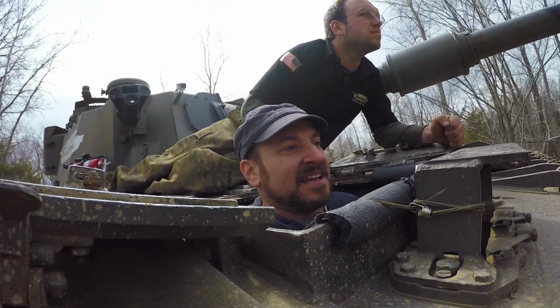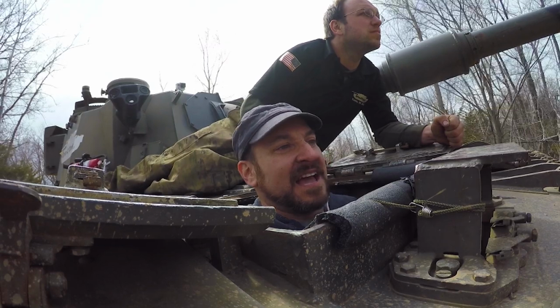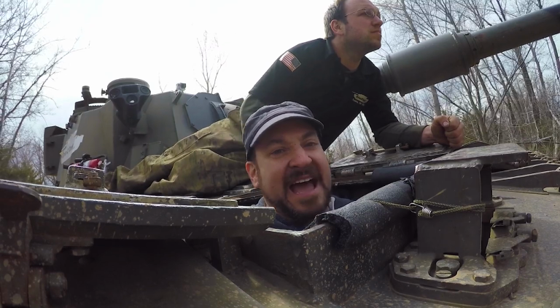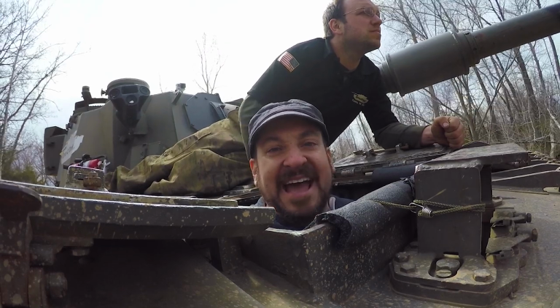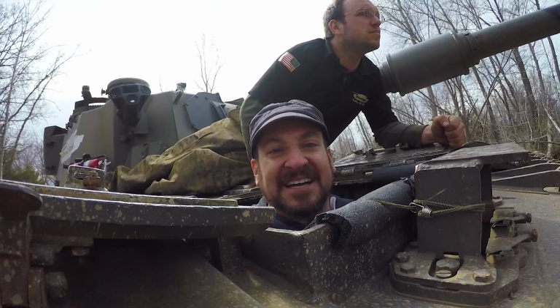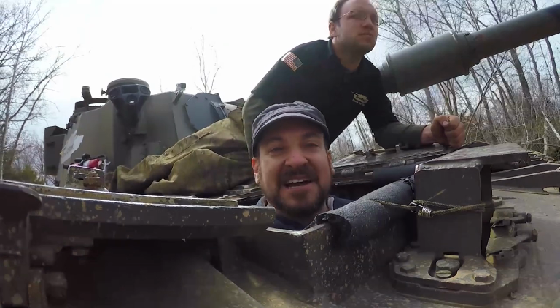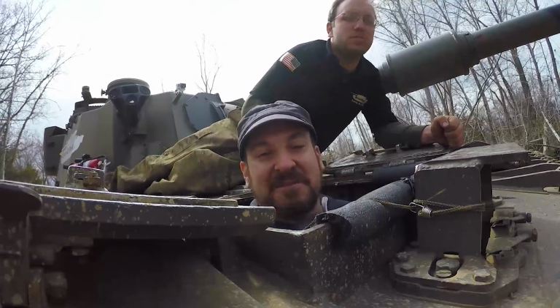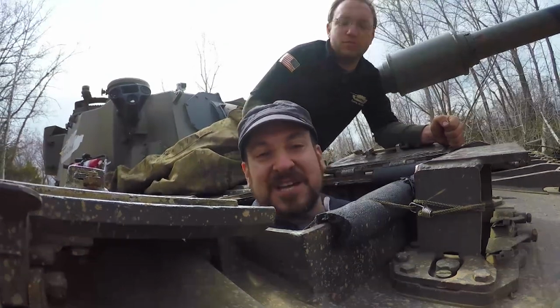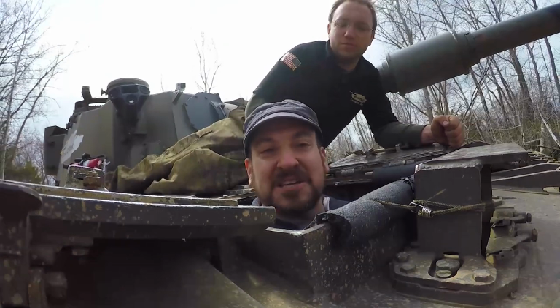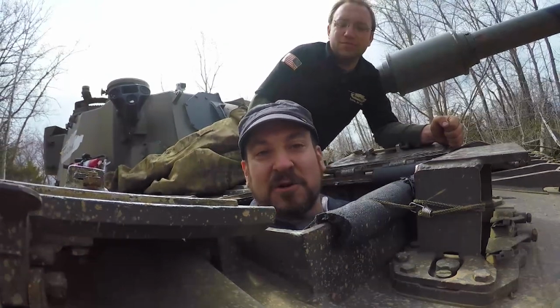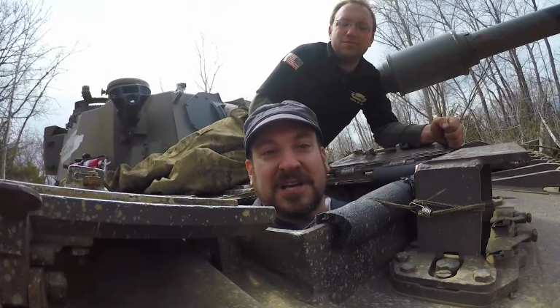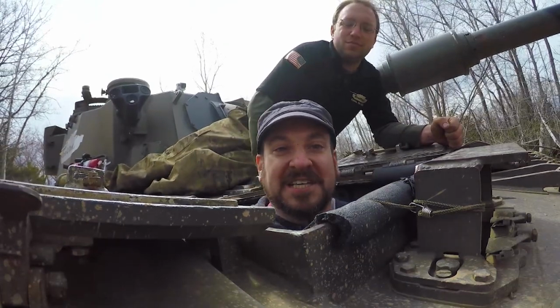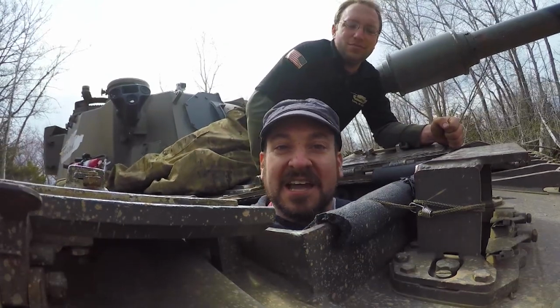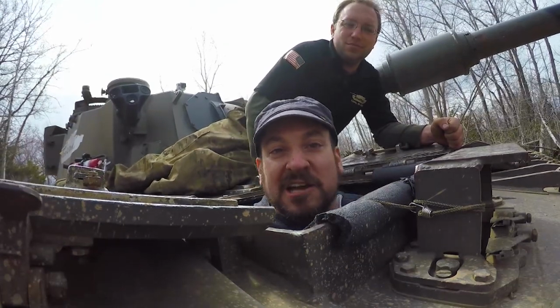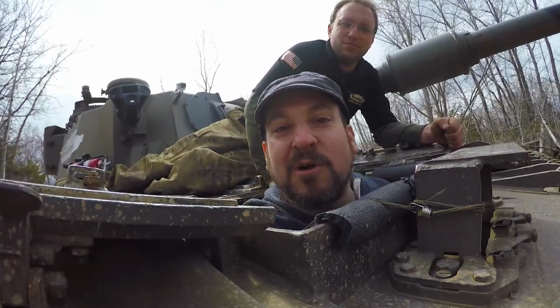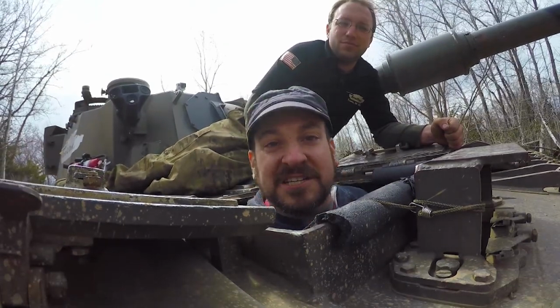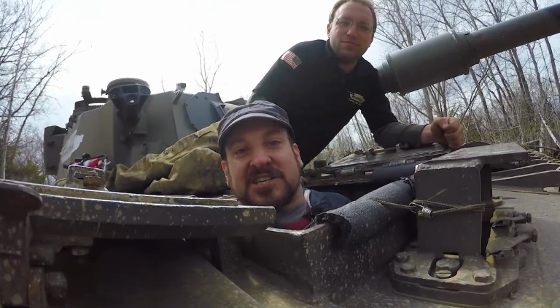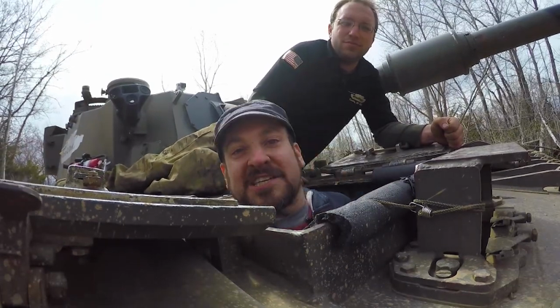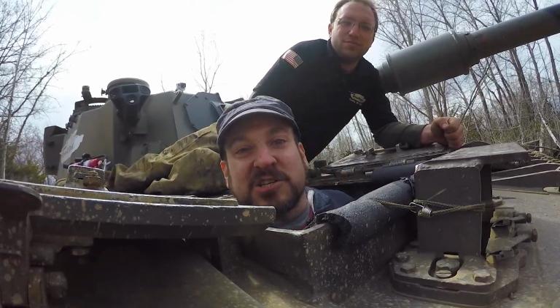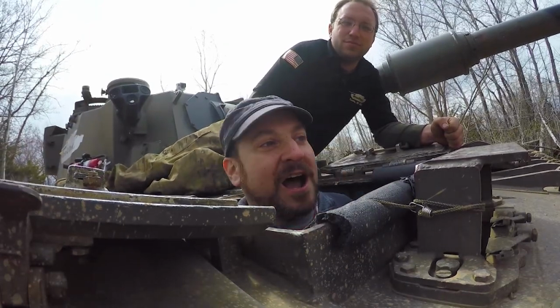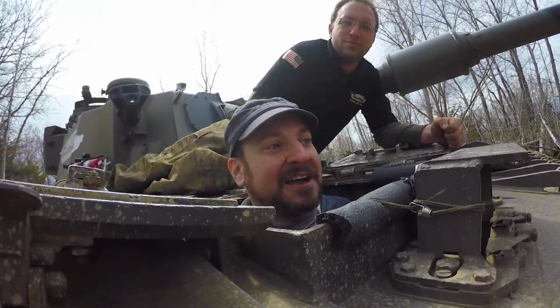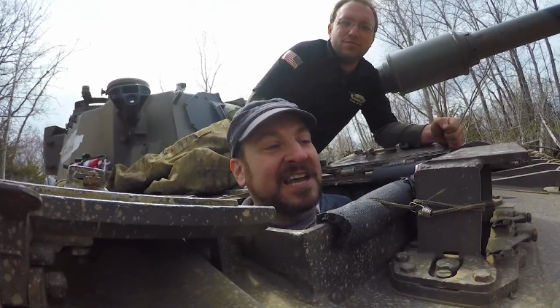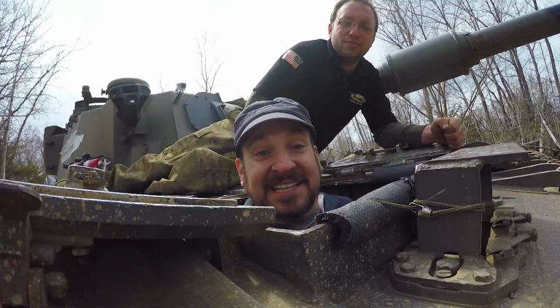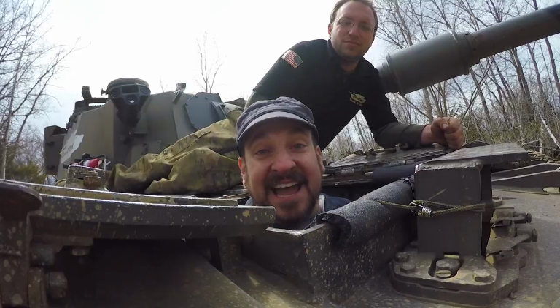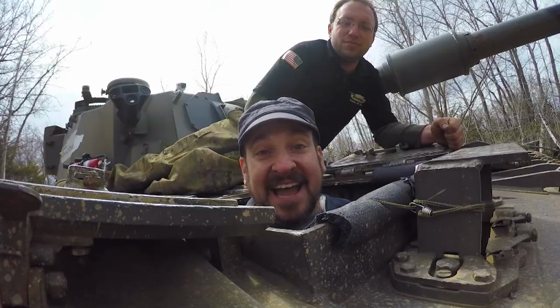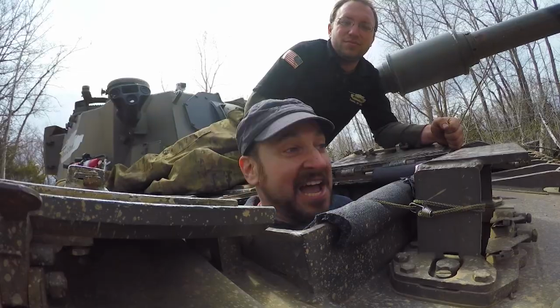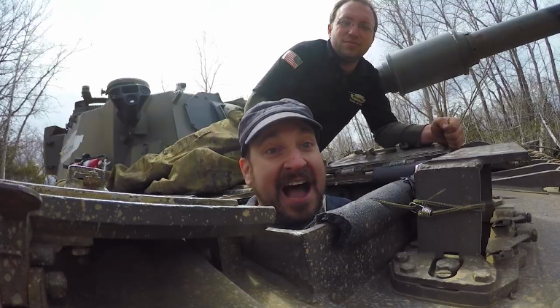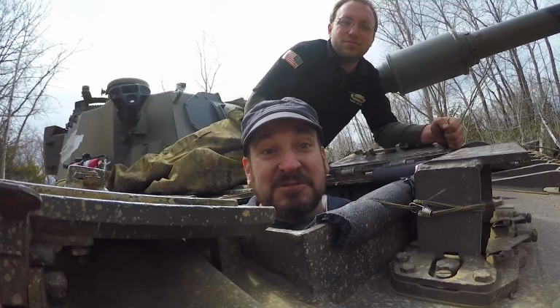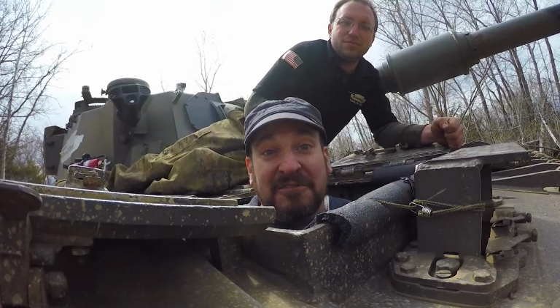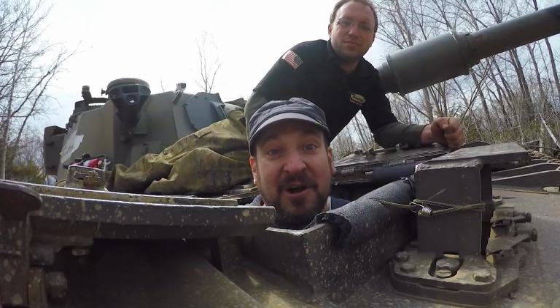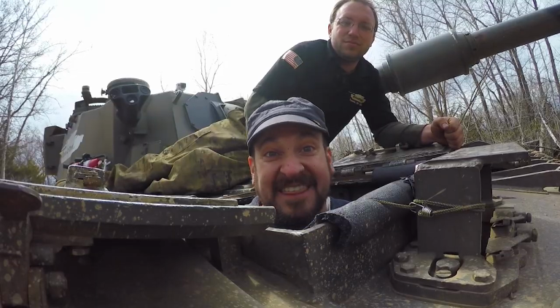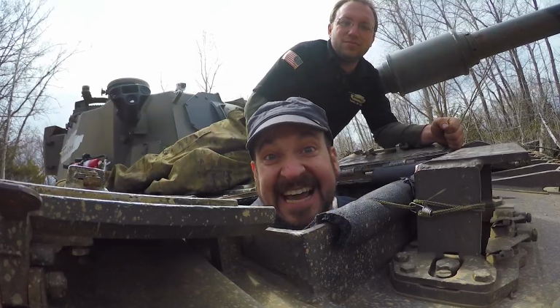Hey, I'm Jason Torchinski, you're watching Jason Drives, and today I'm driving one of these!